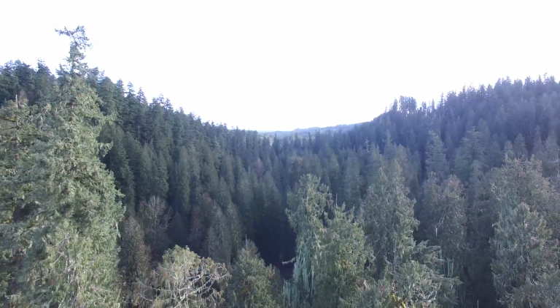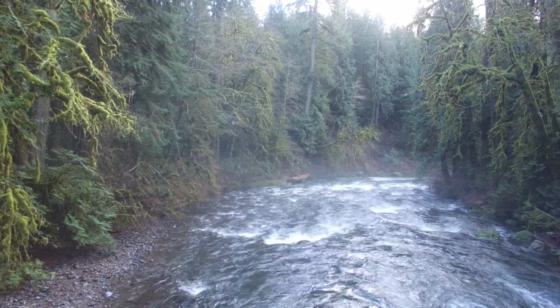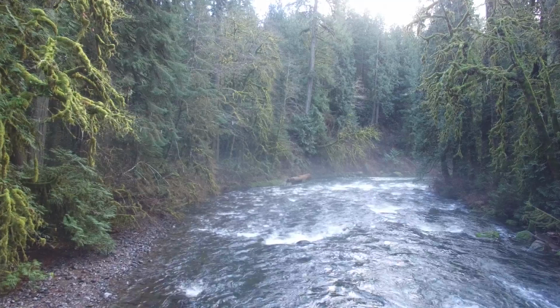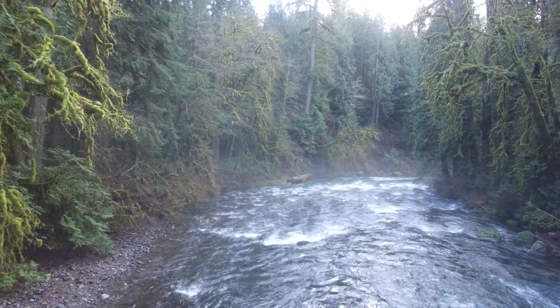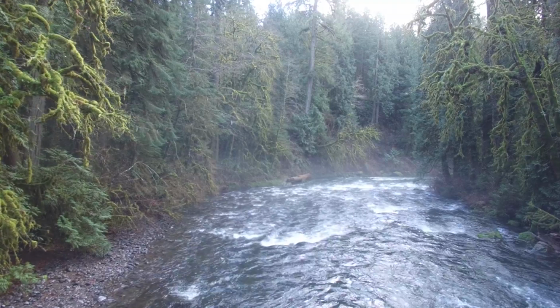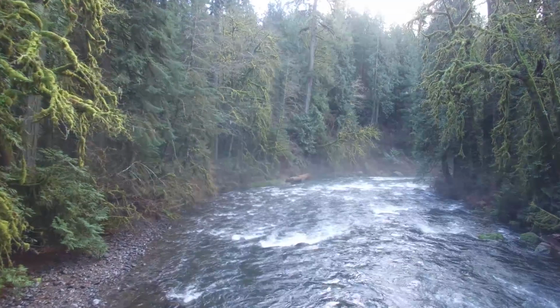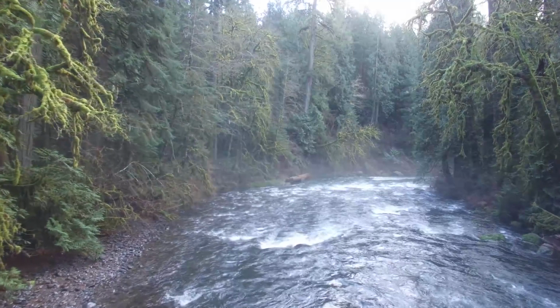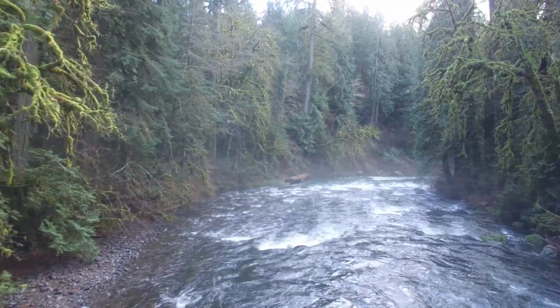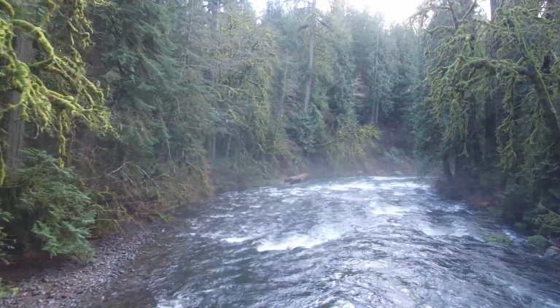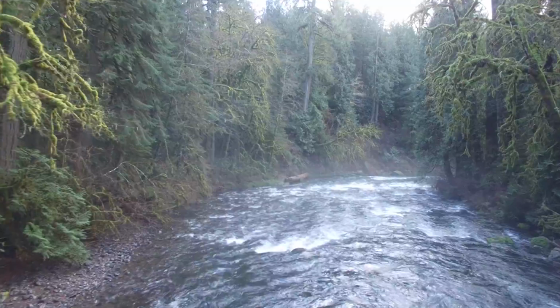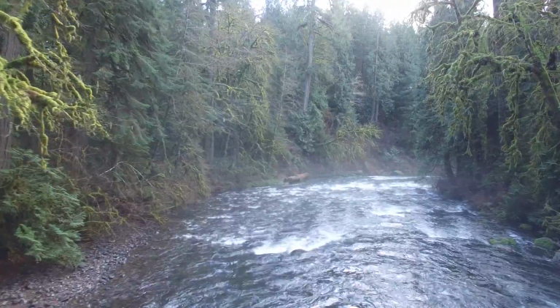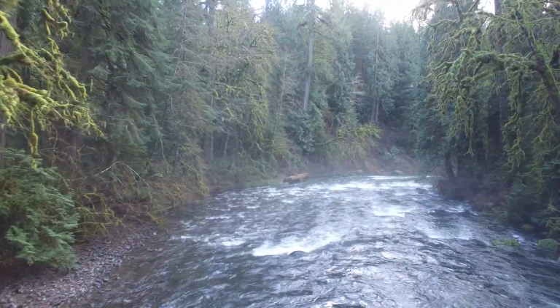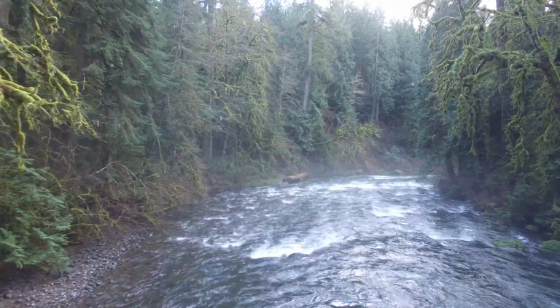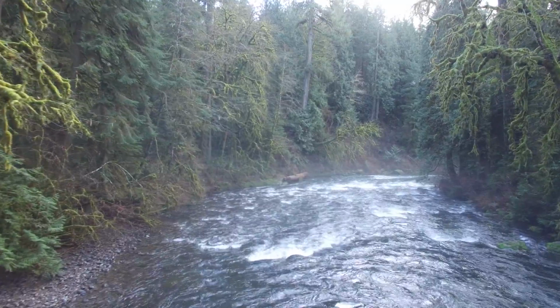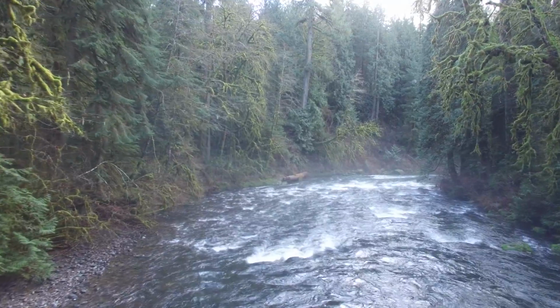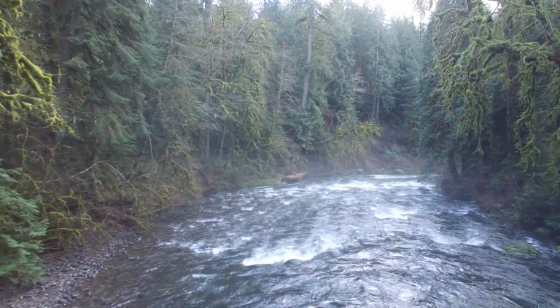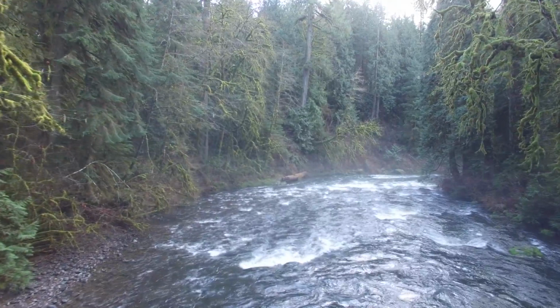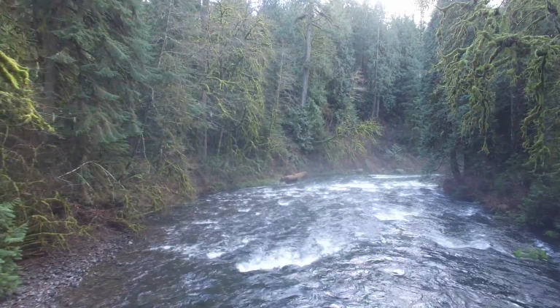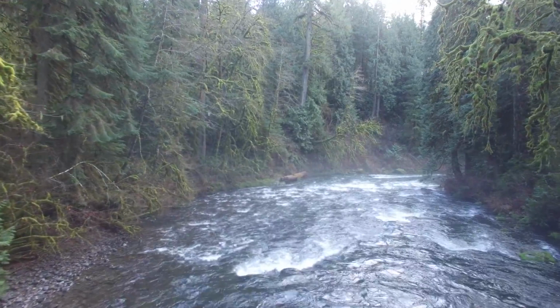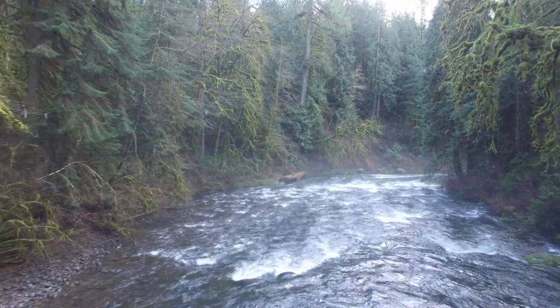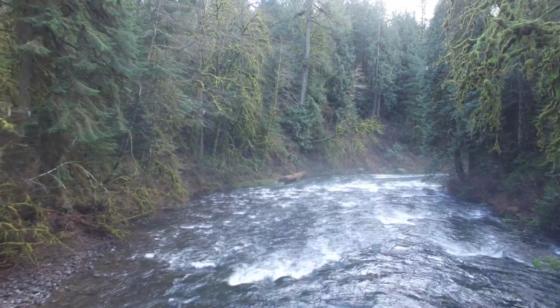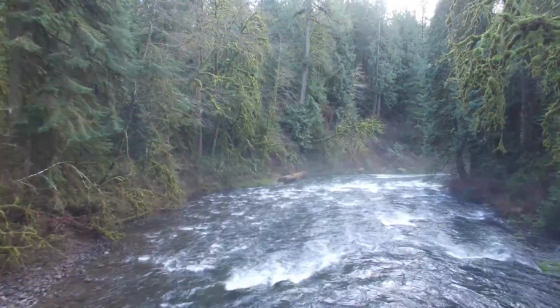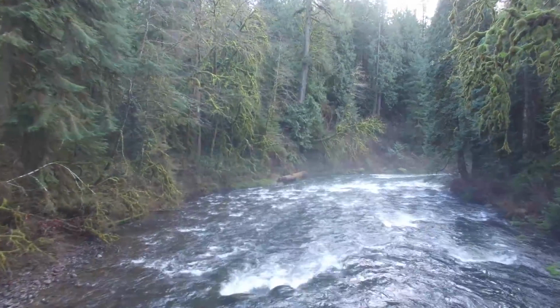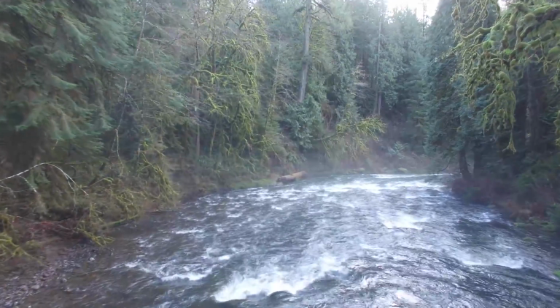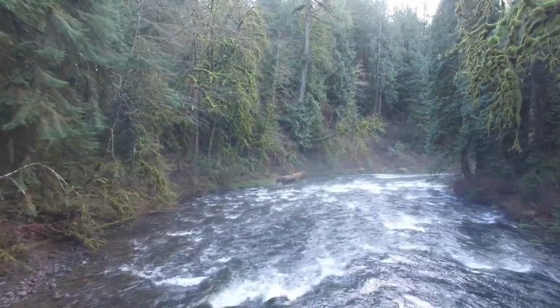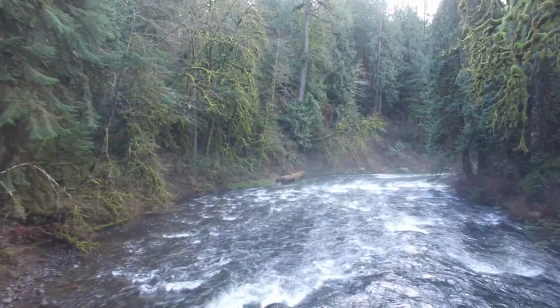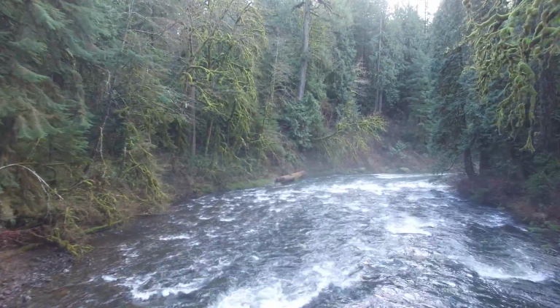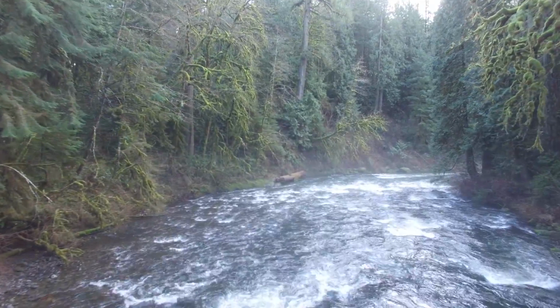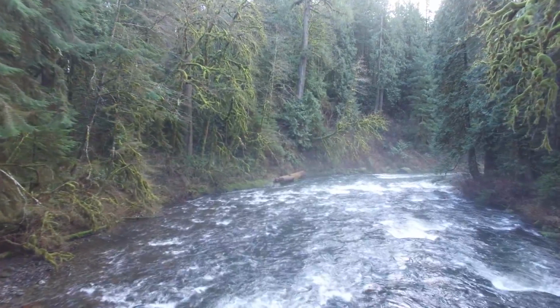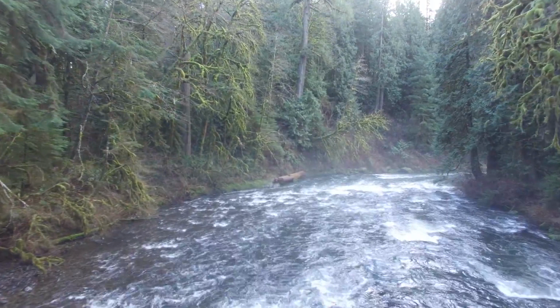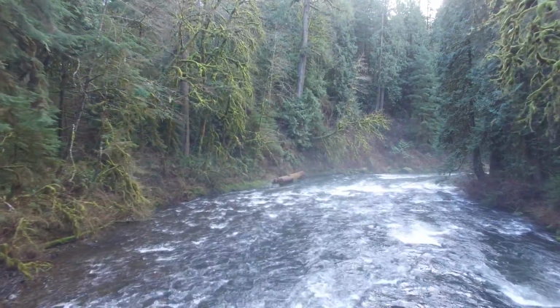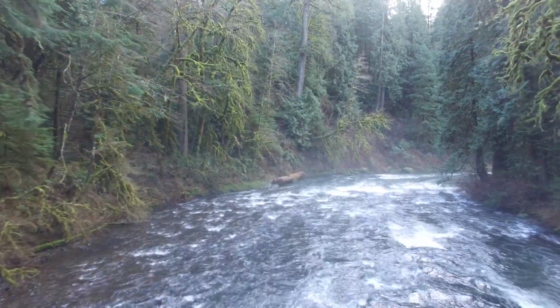Eagle Creek — the largest, cleanest, least developed, and most productive fish stream in the lower Clackamas River Basin — flows through the heart of the park.